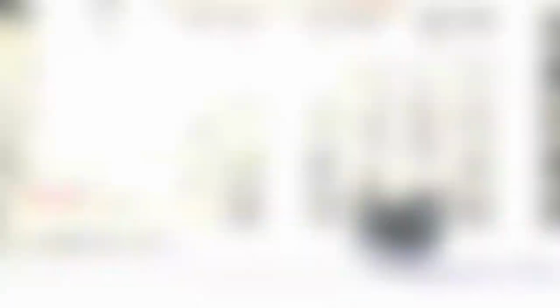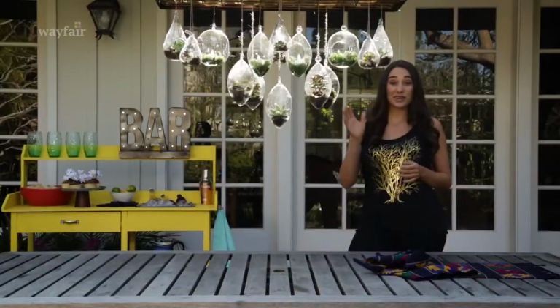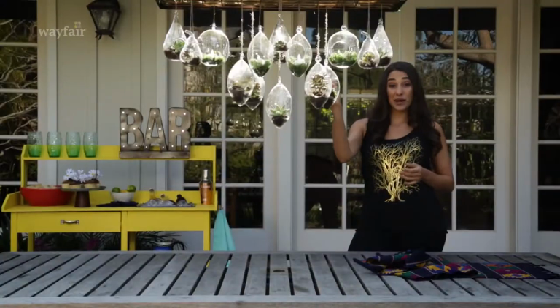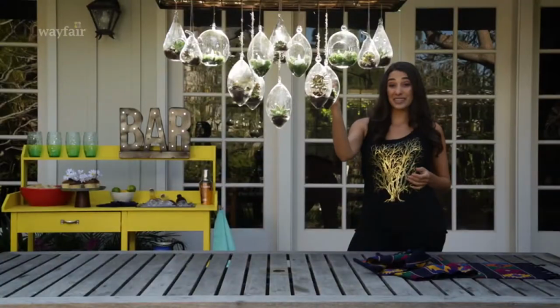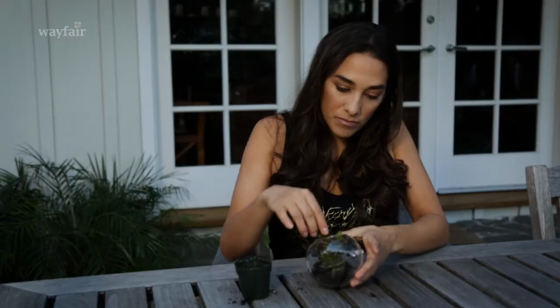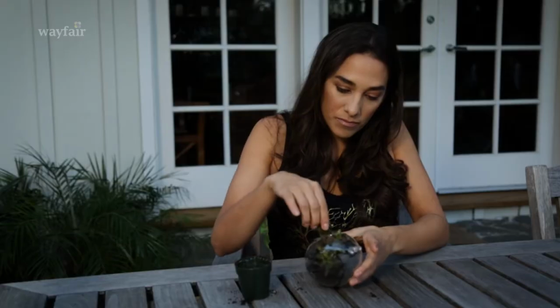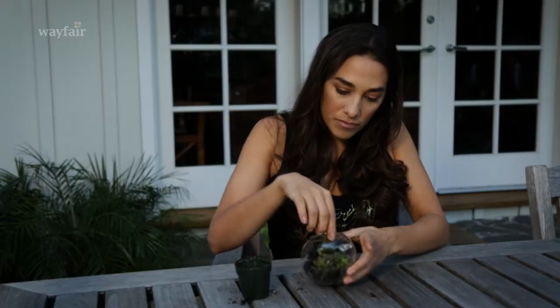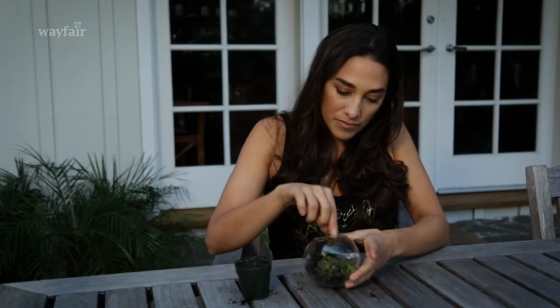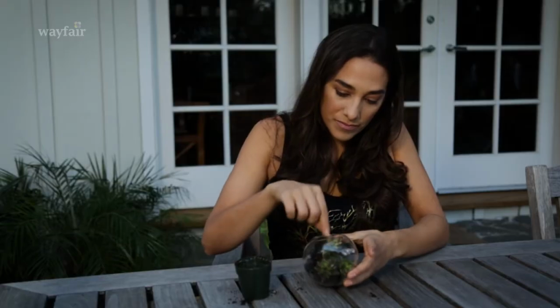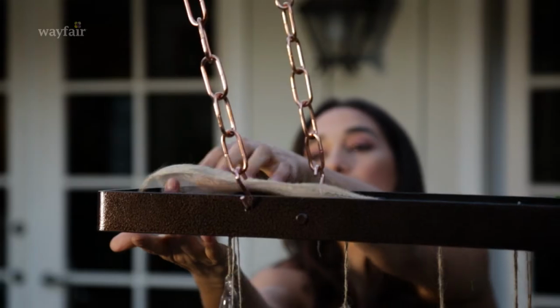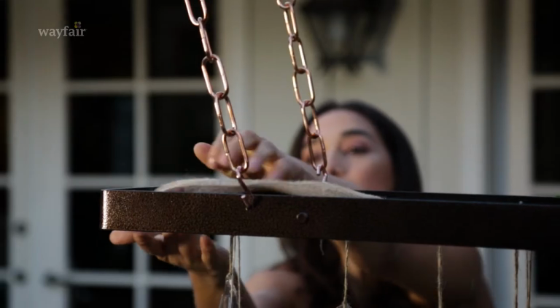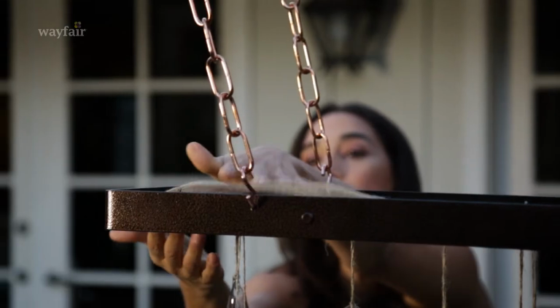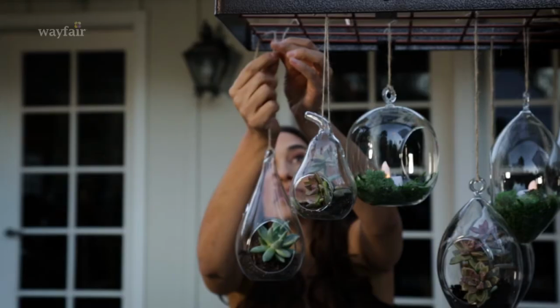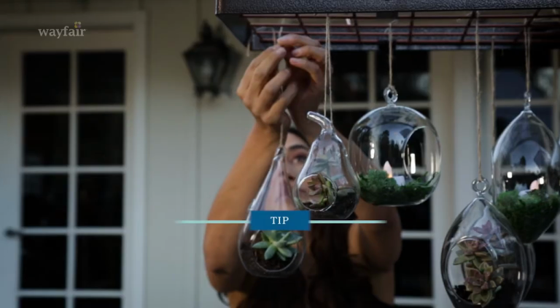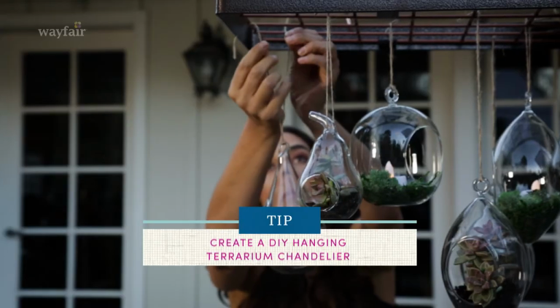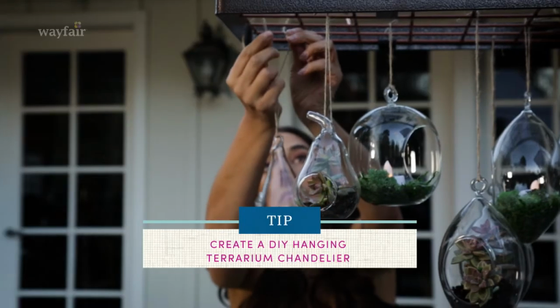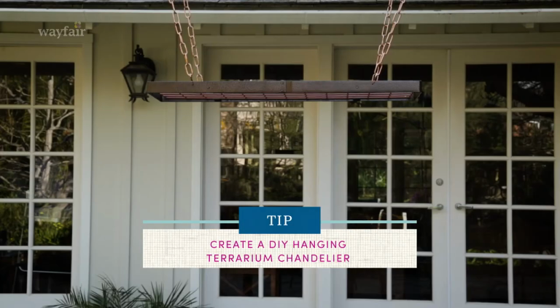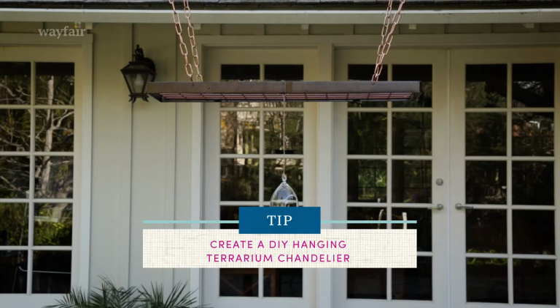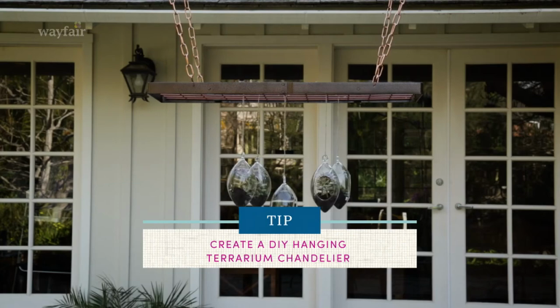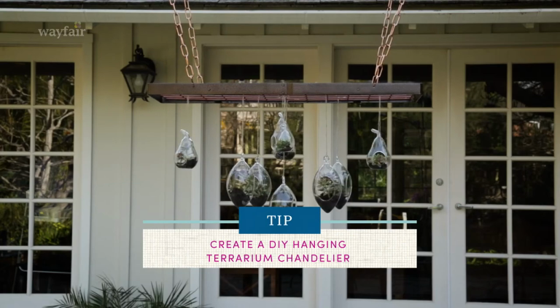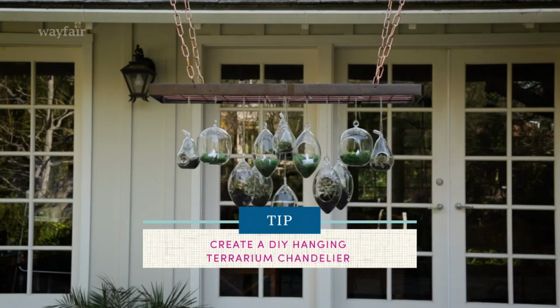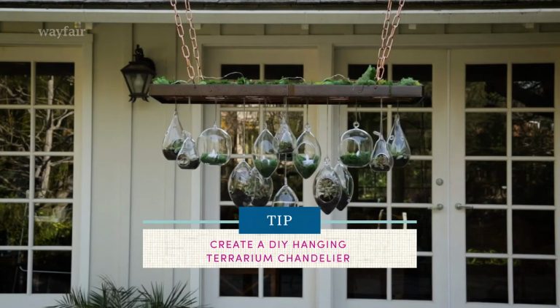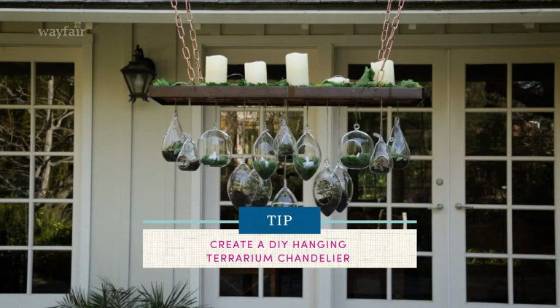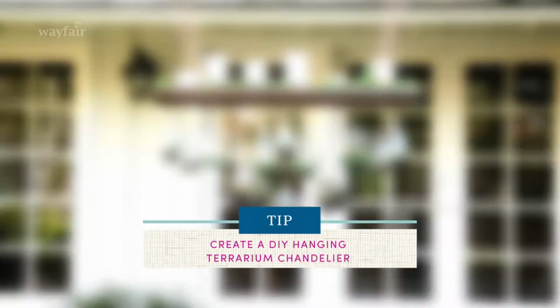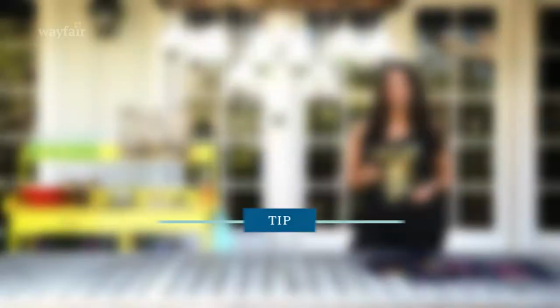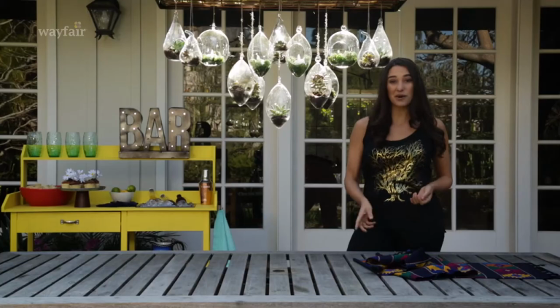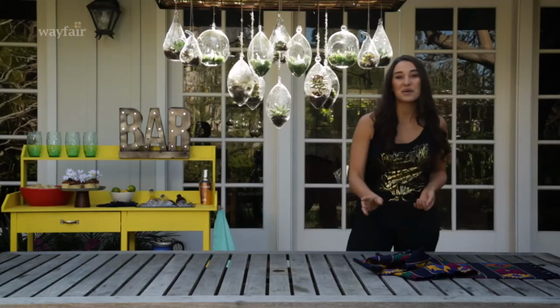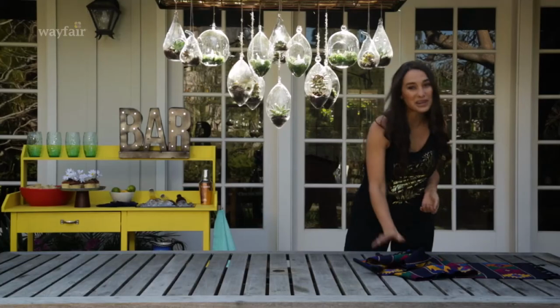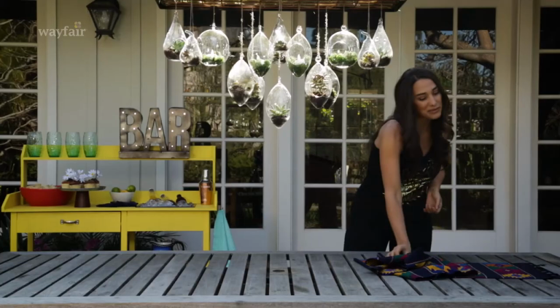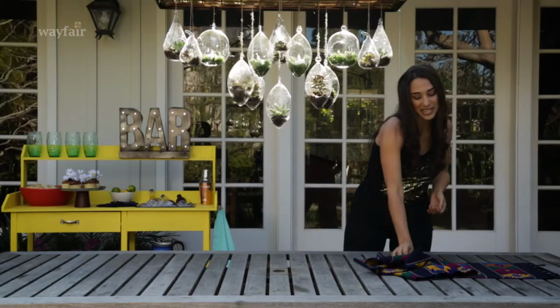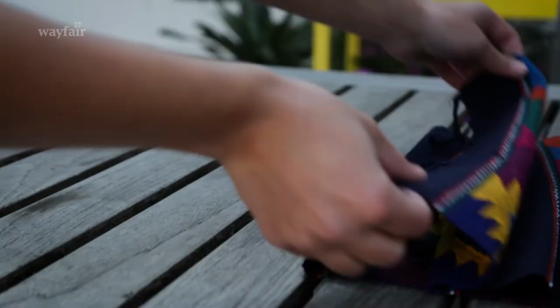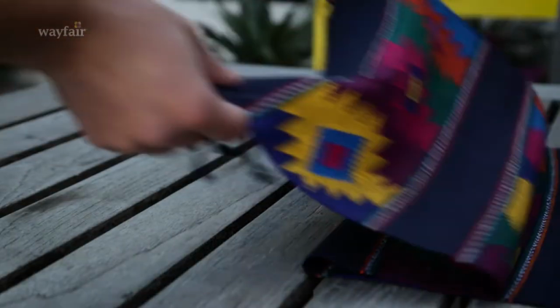I DIY'd the succulent chandelier with a pot rack and some hanging terrariums. You can actually check it out in another video, but now it's time to set the table.